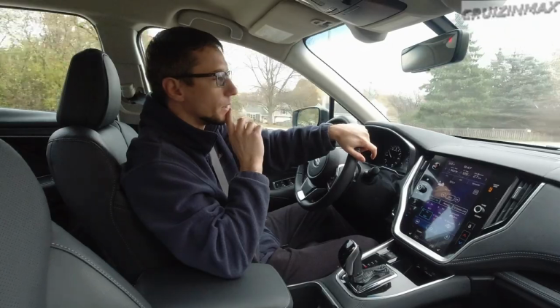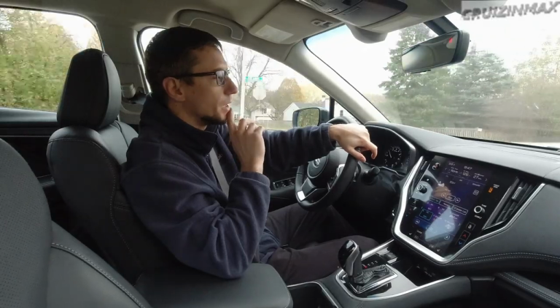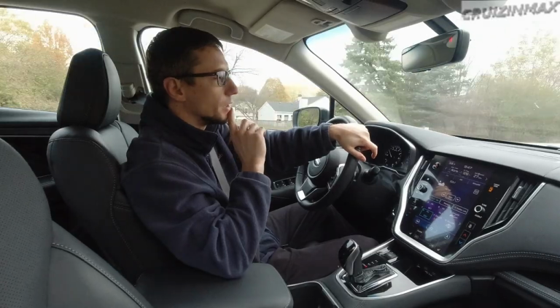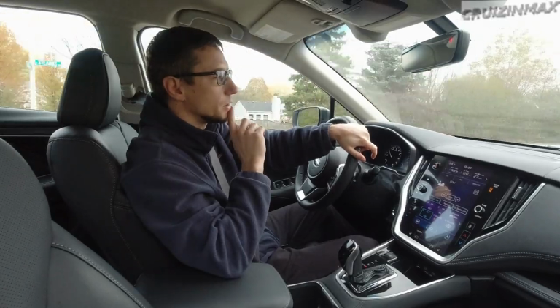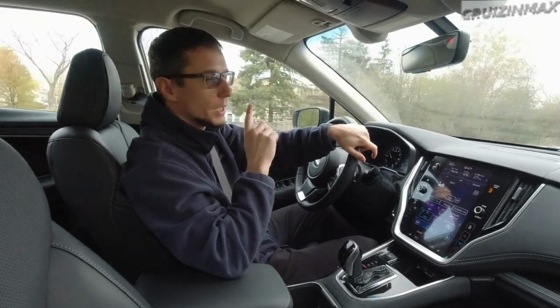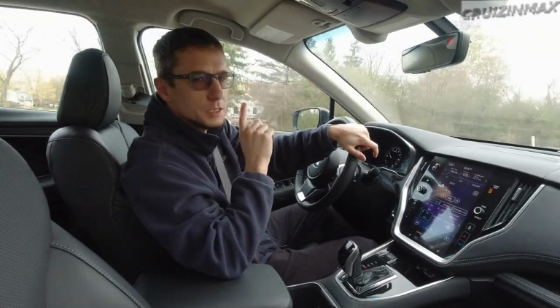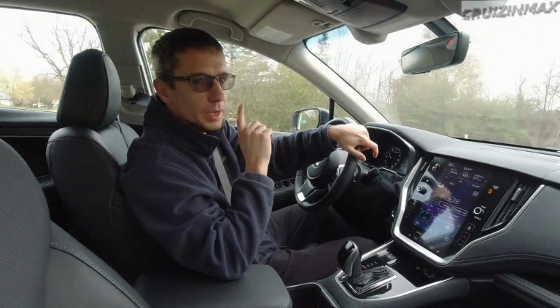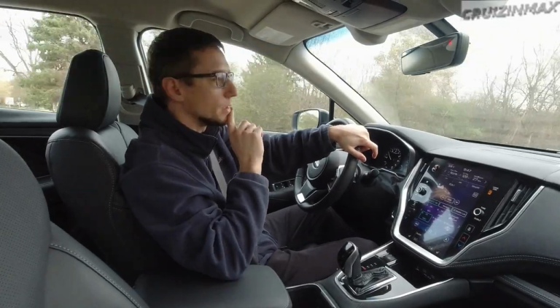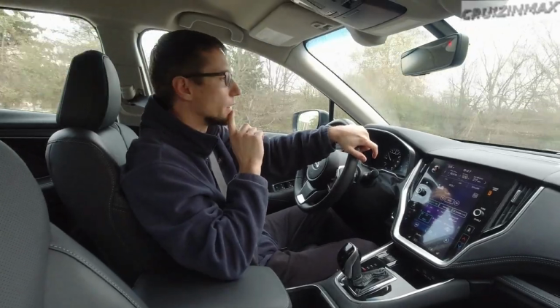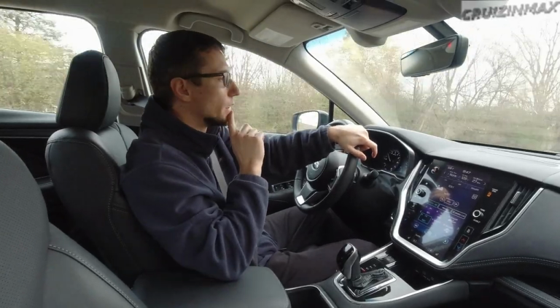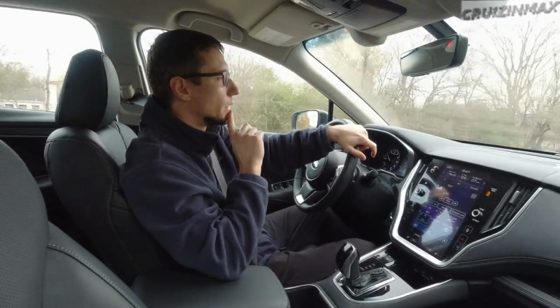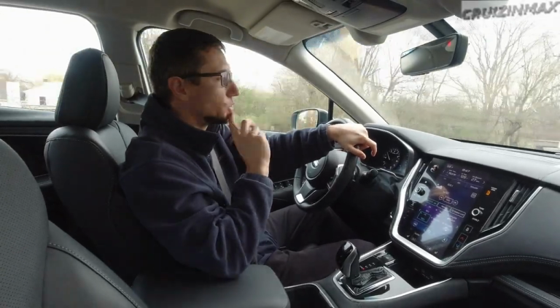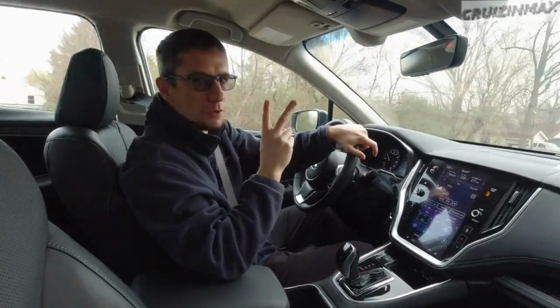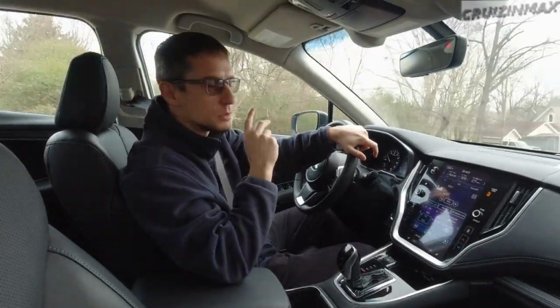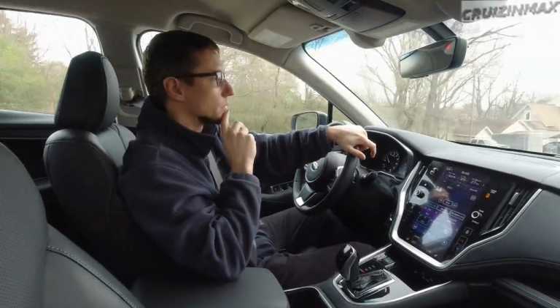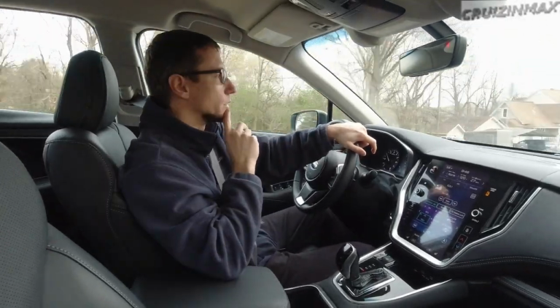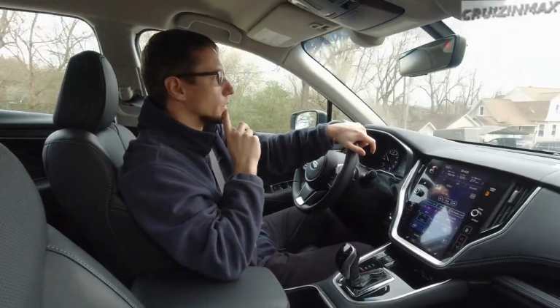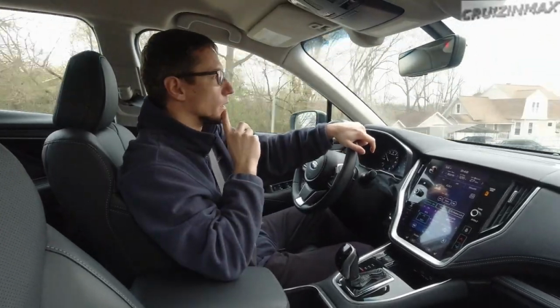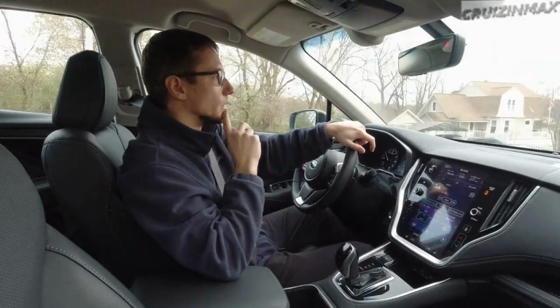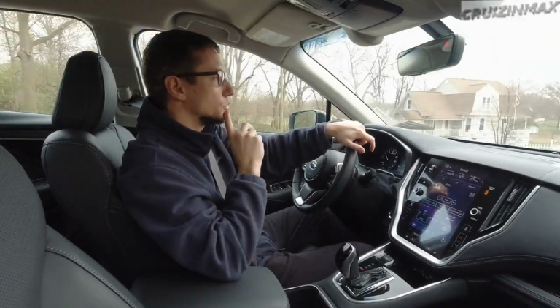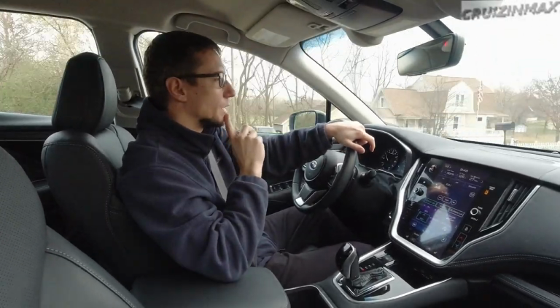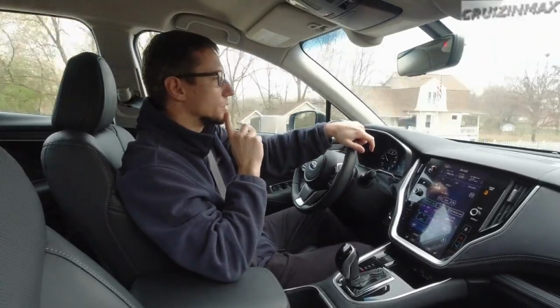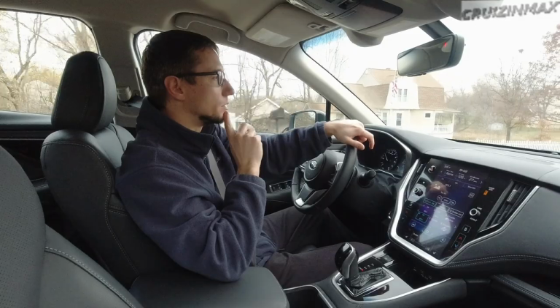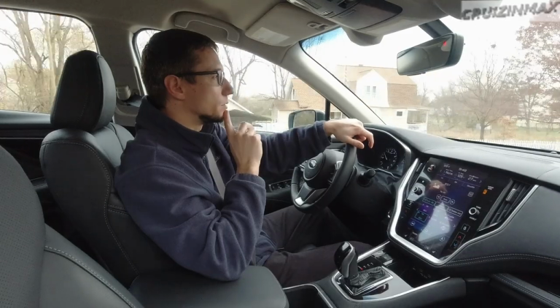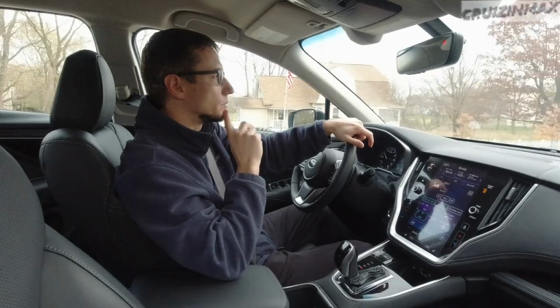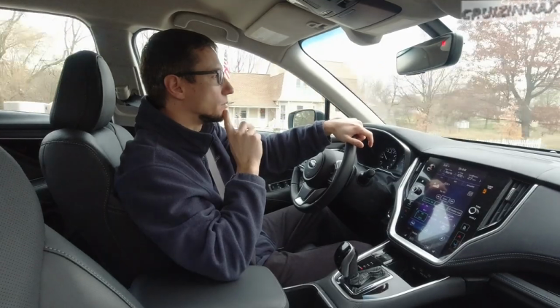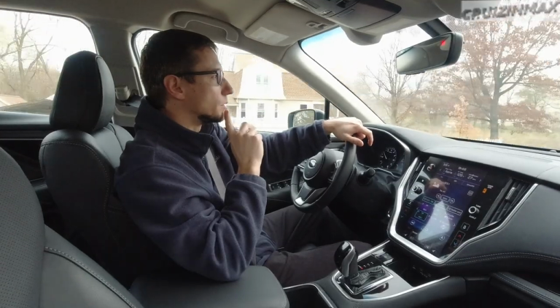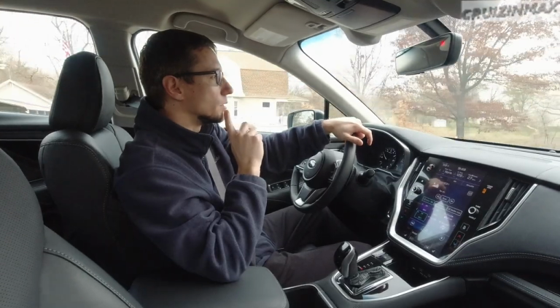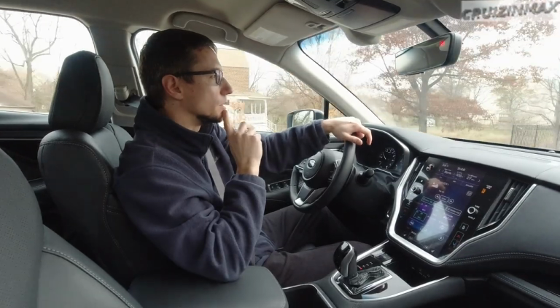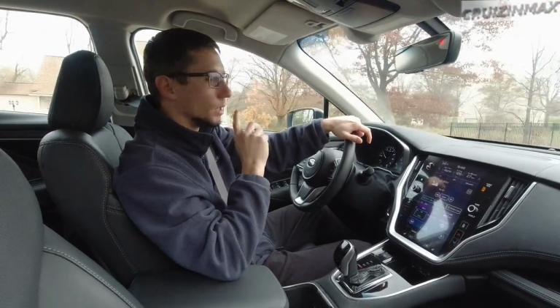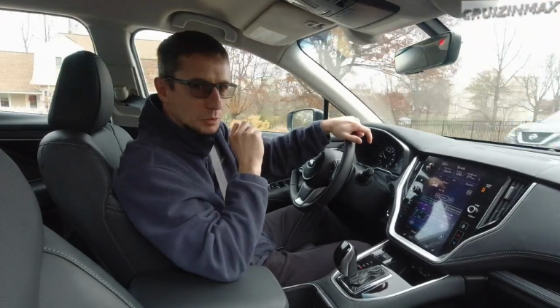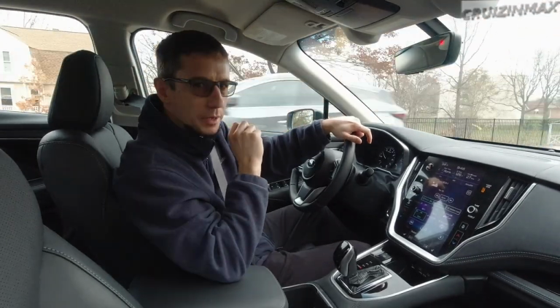I should also mention that of all the cars I've owned, most of them were Subarus: a '98 Legacy Wagon - two of those - and a 2000 Outback.